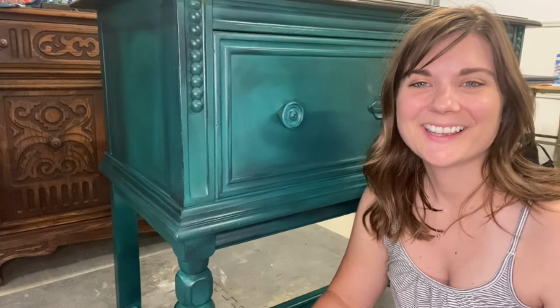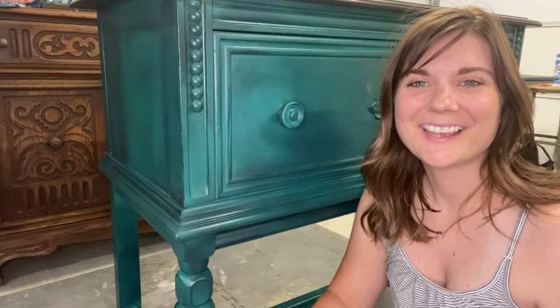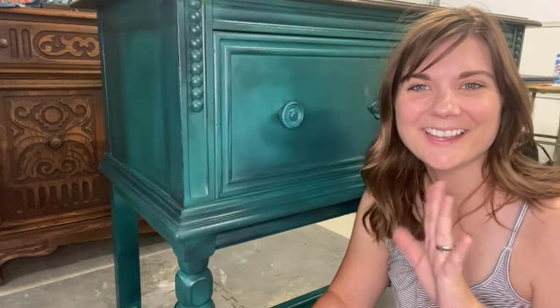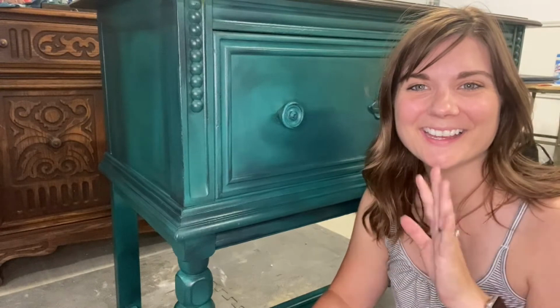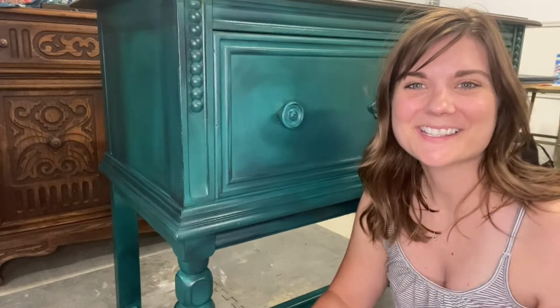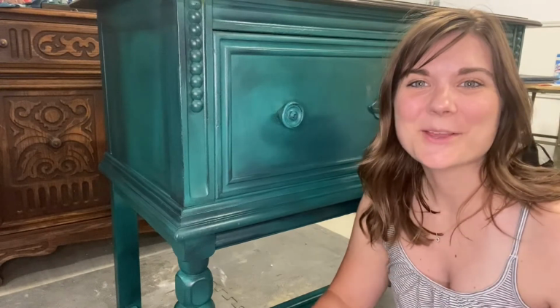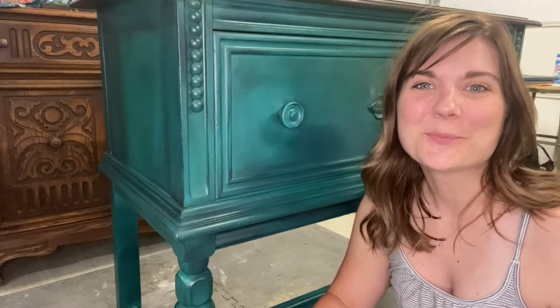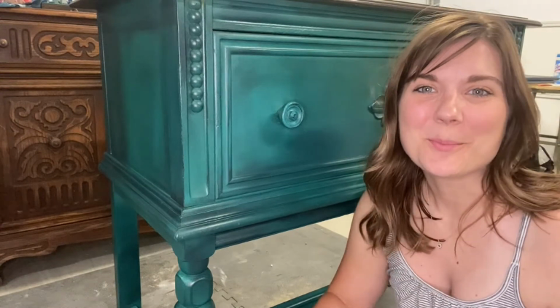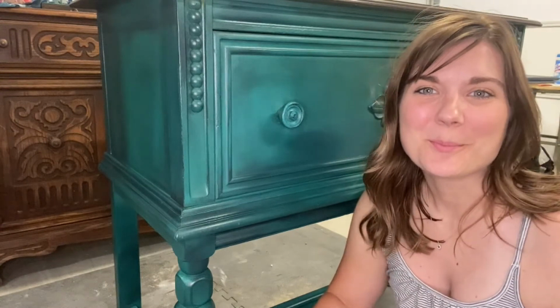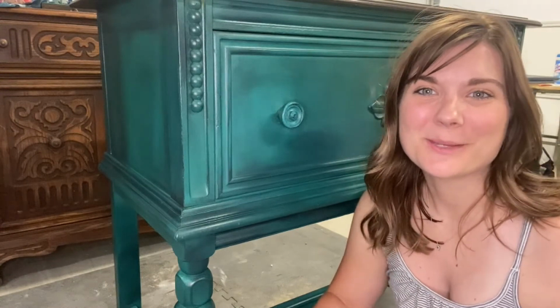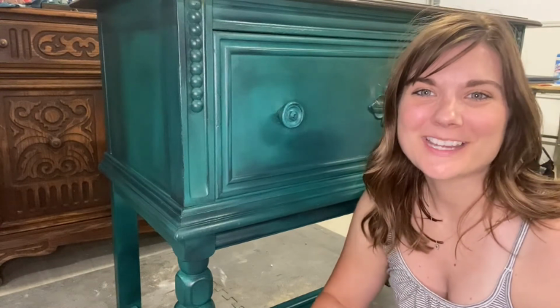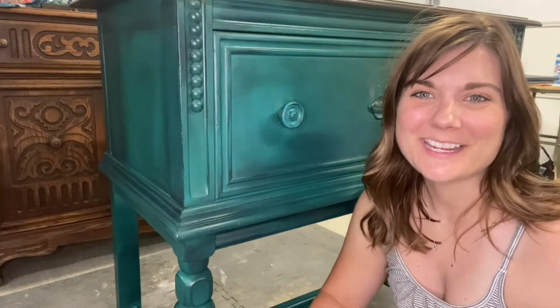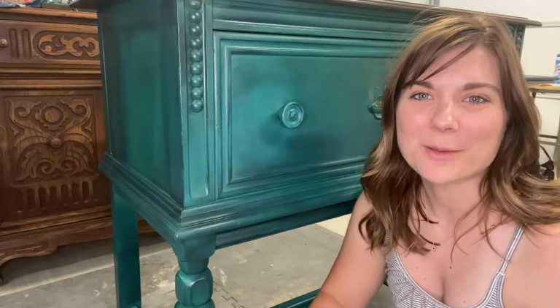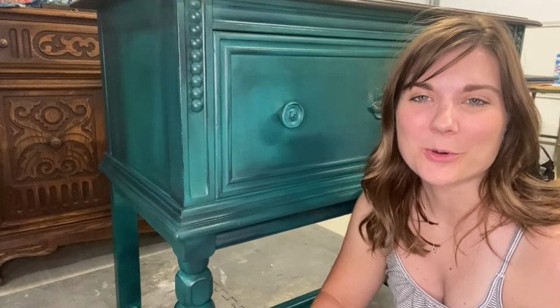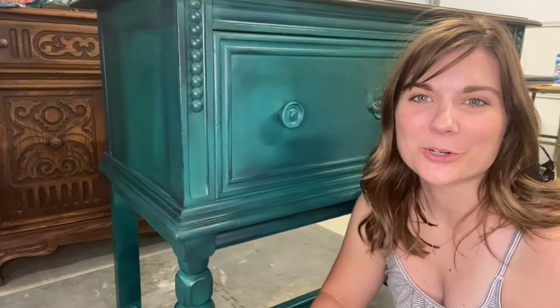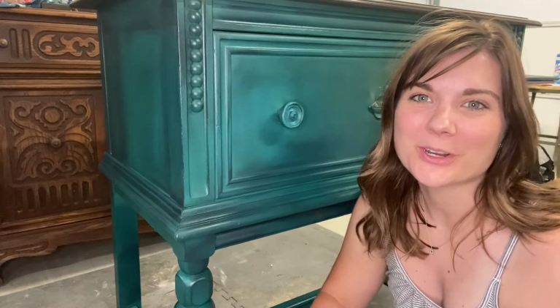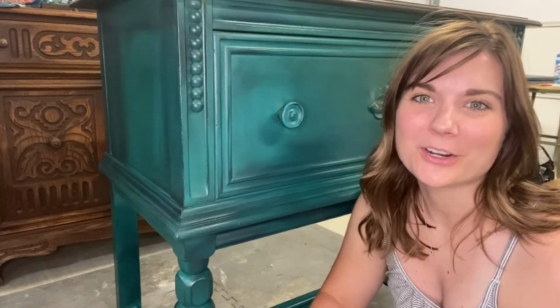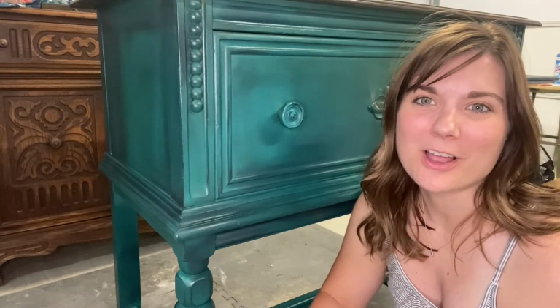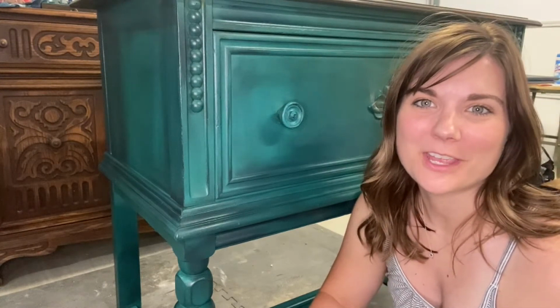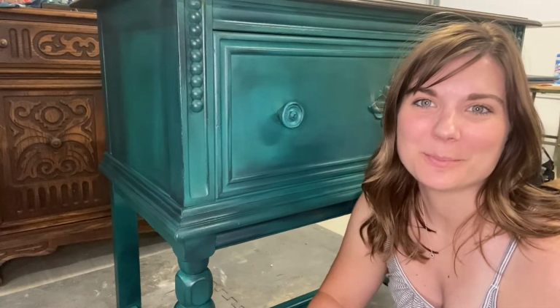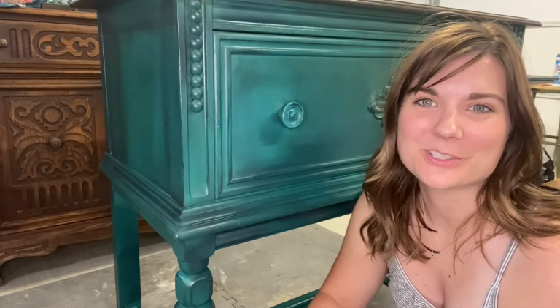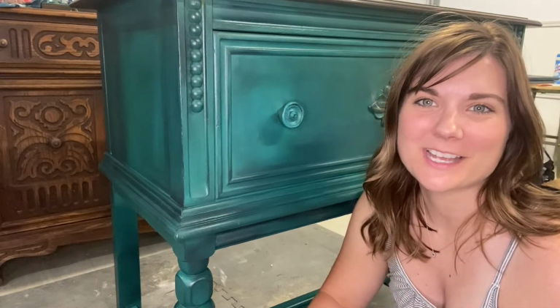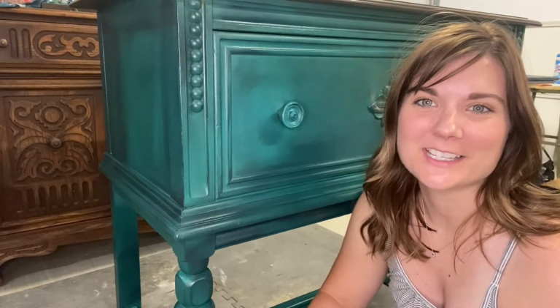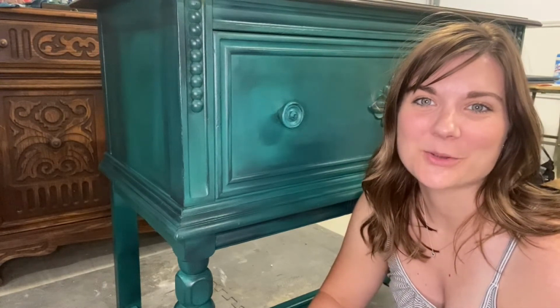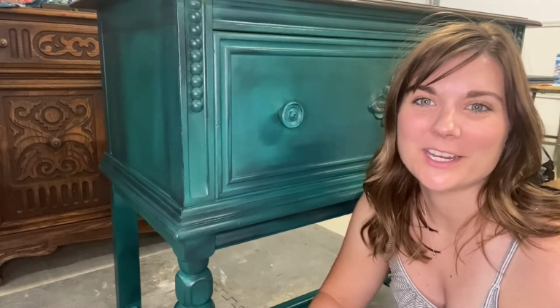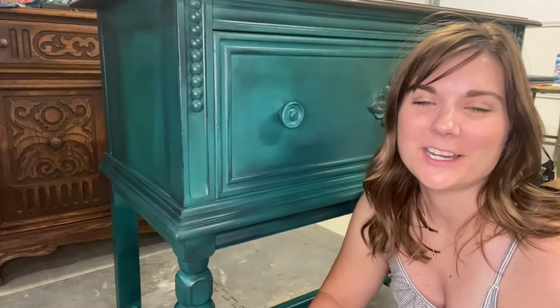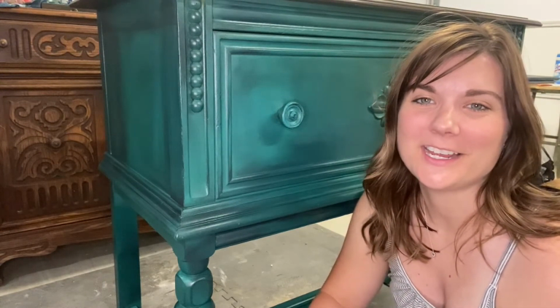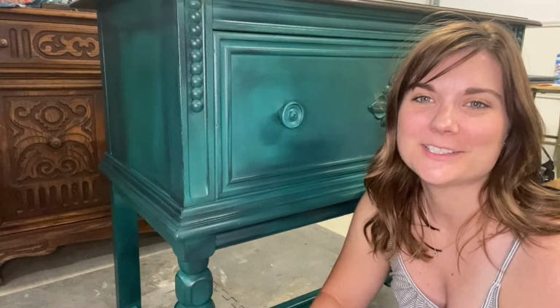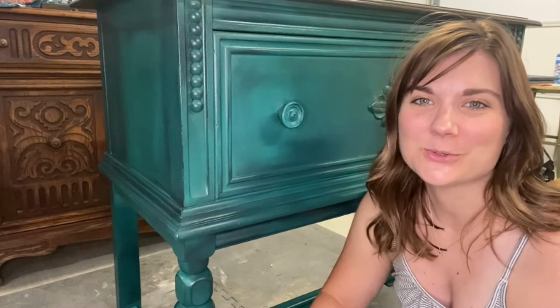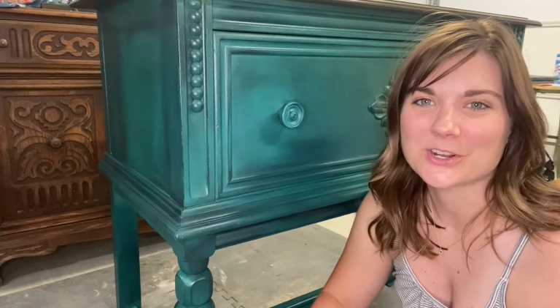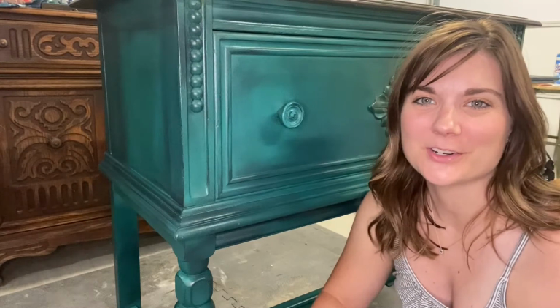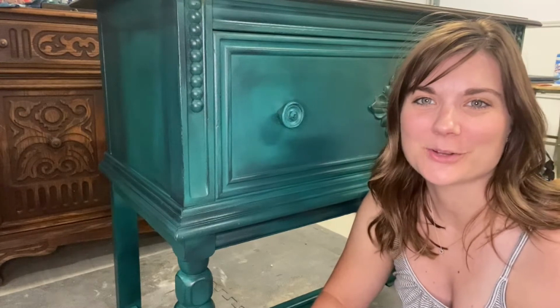Hey guys, my name is Kate. I'm the owner and creator of Kate and Burrell Designs located in Tucson, Arizona.